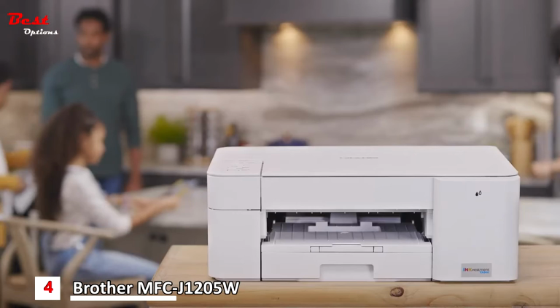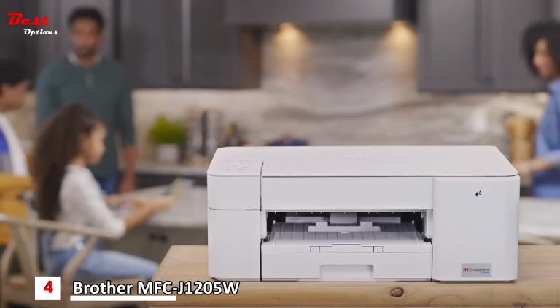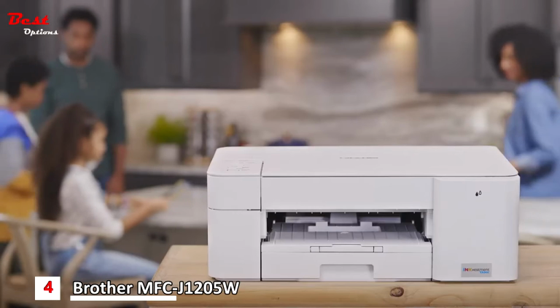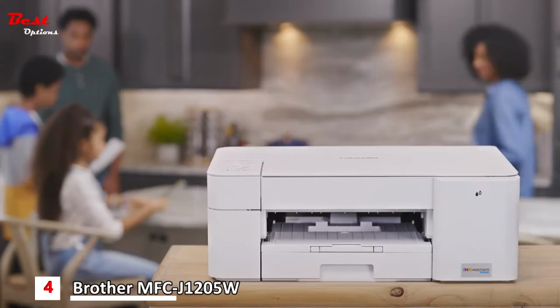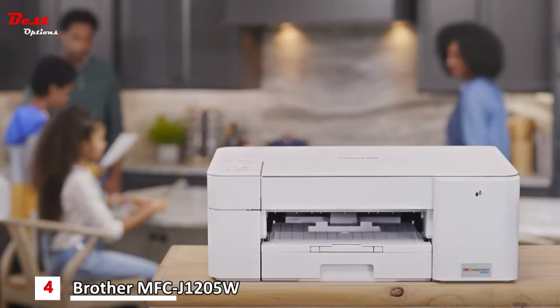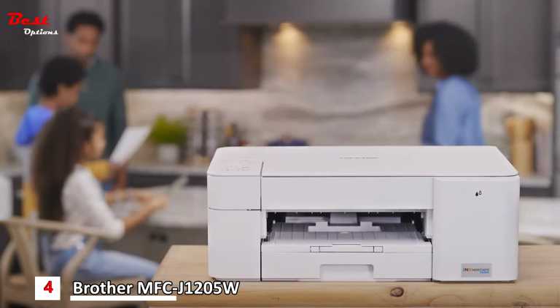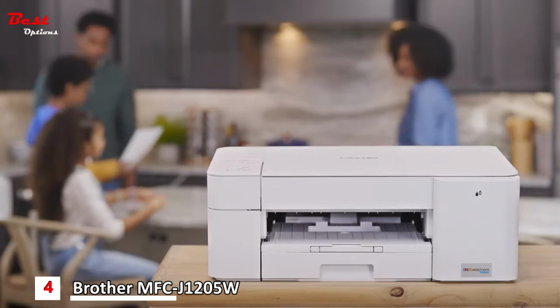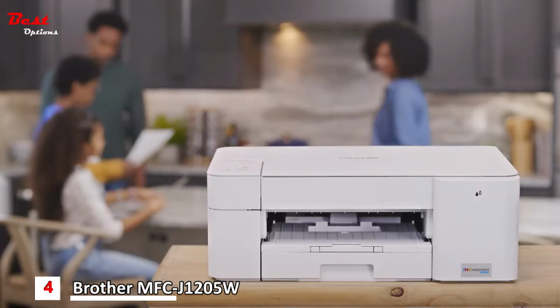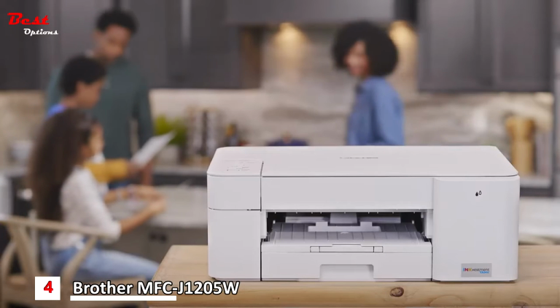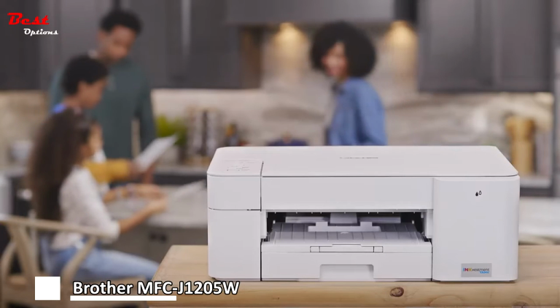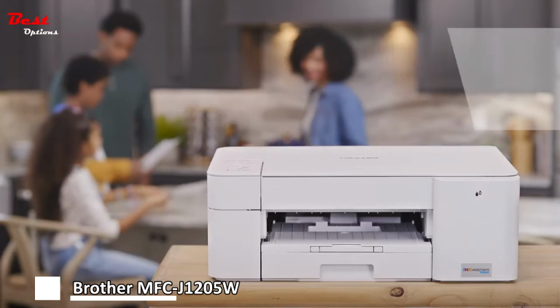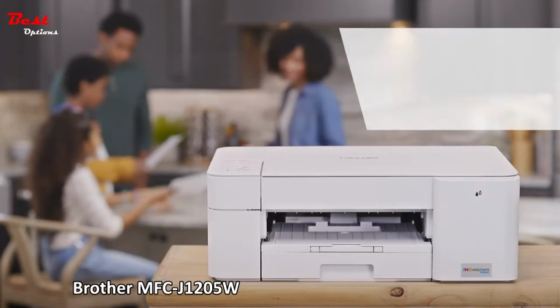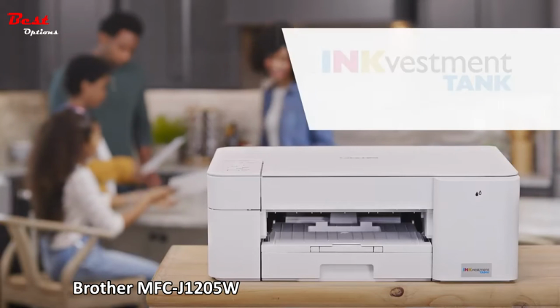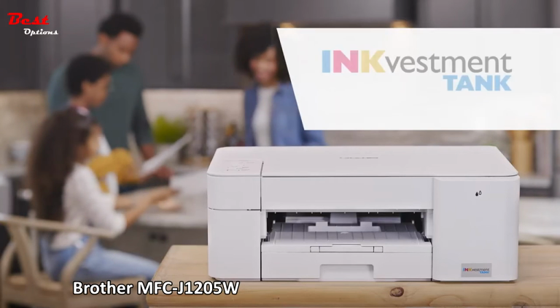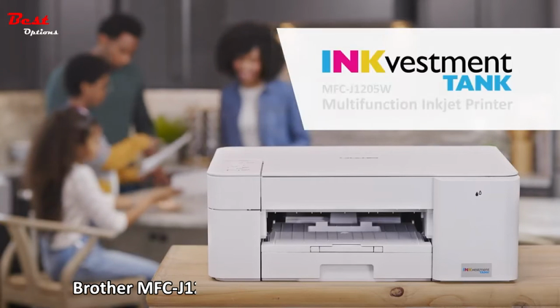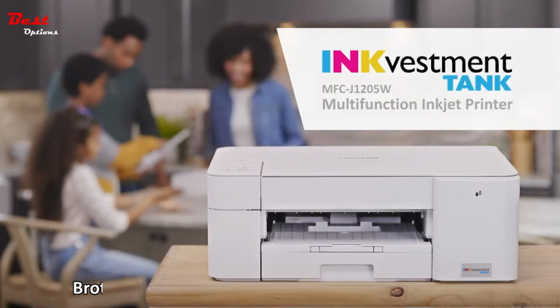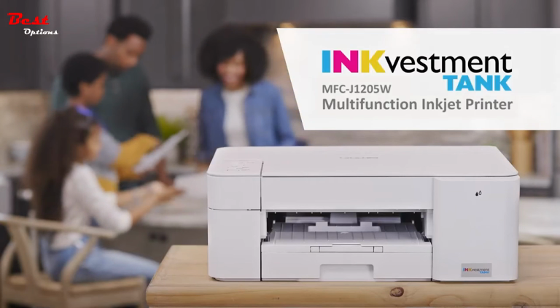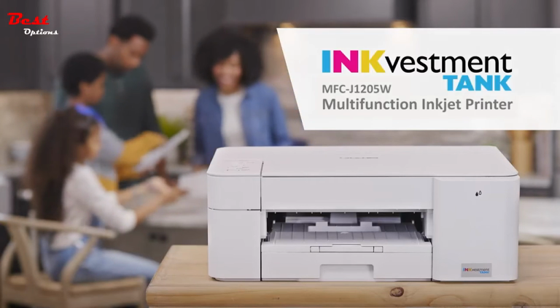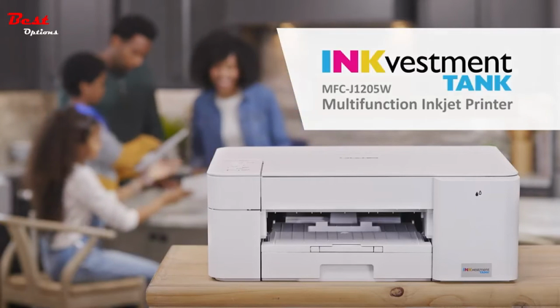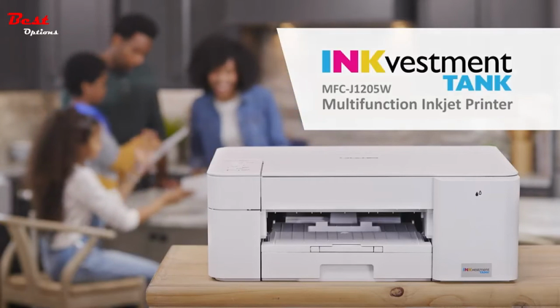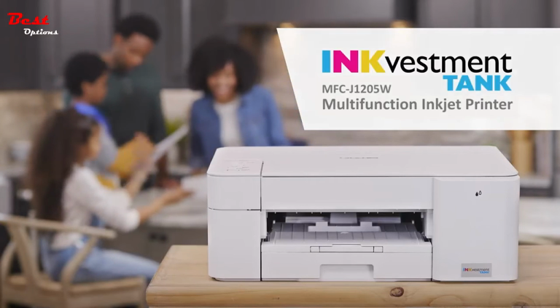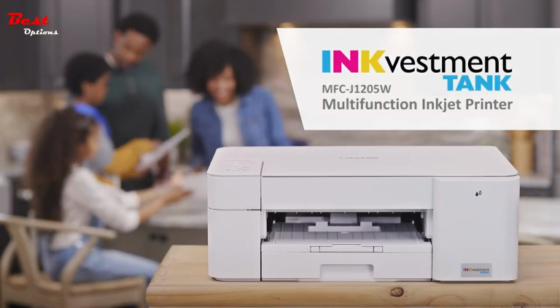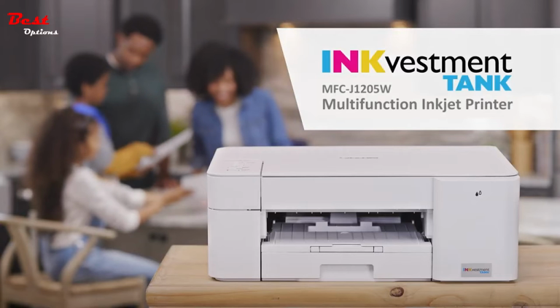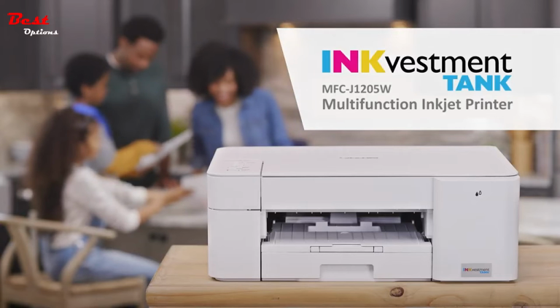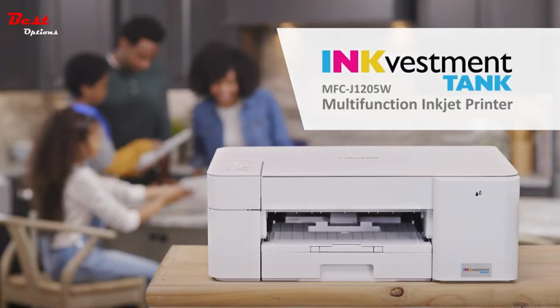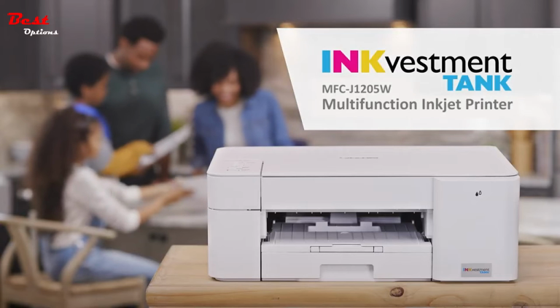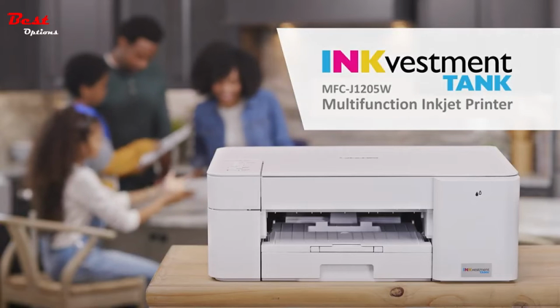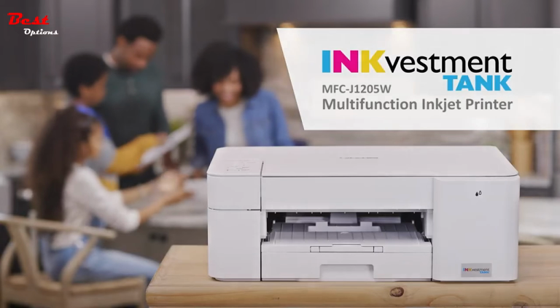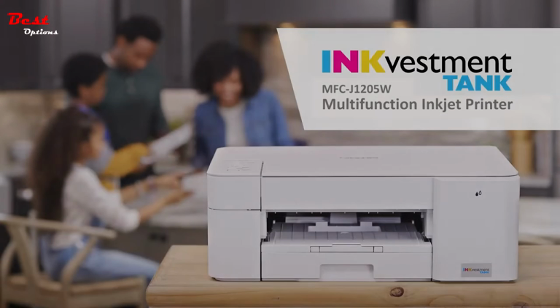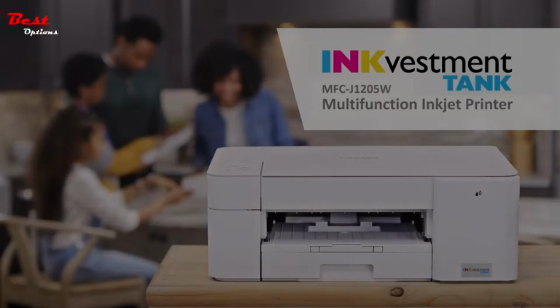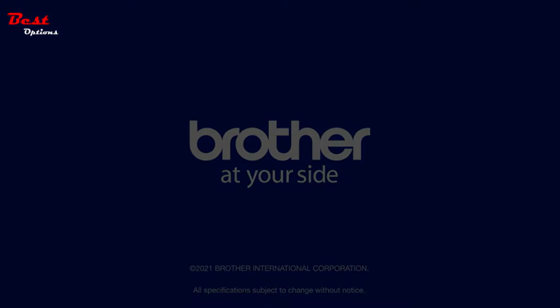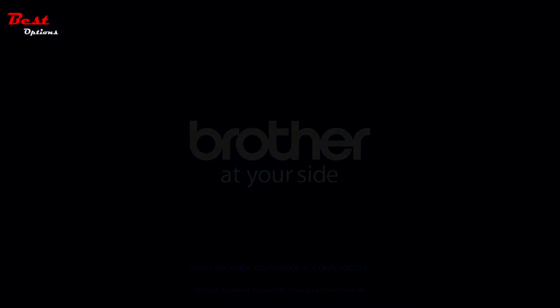Break the endless ink replacement cycle with an InkVestment Tank inkjet printer, only from Brother.